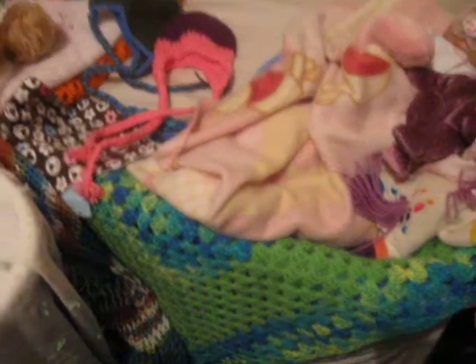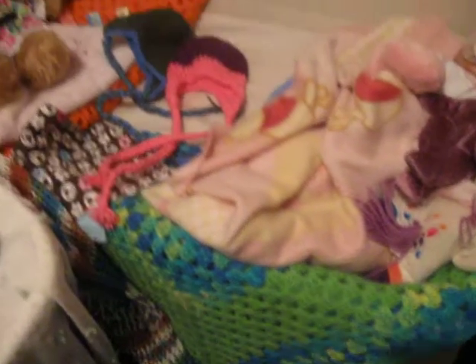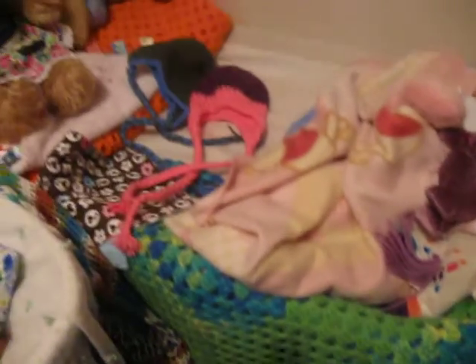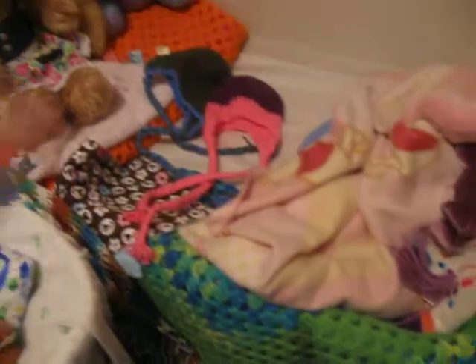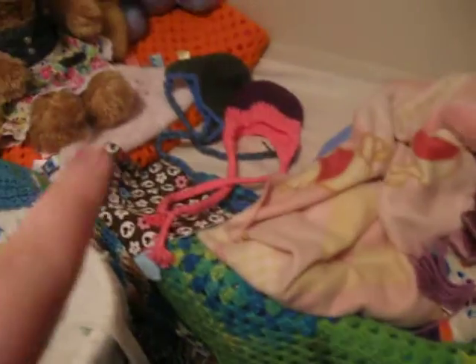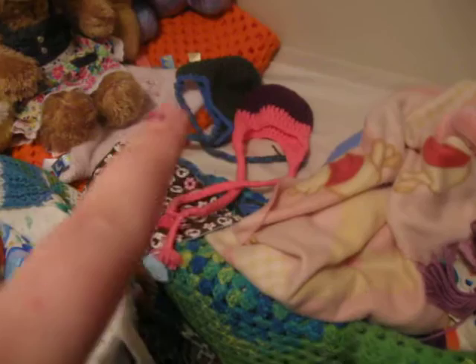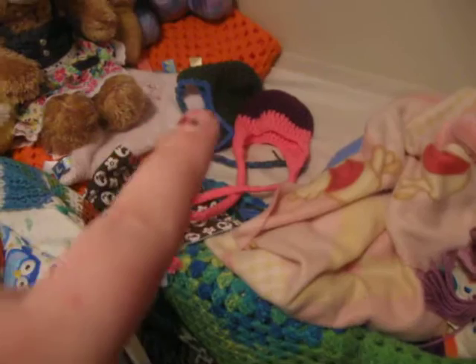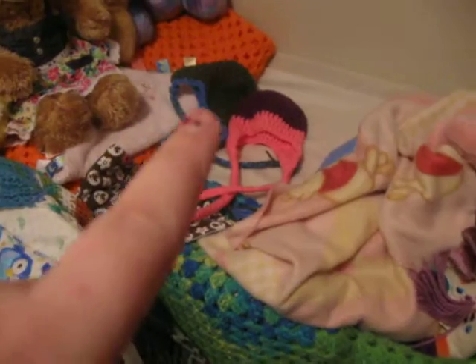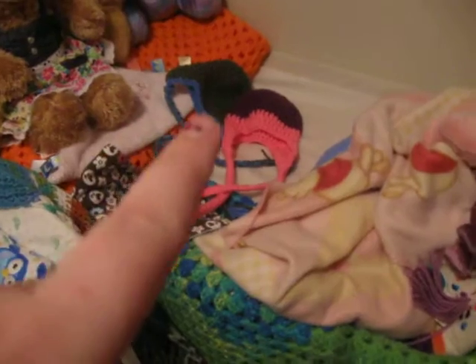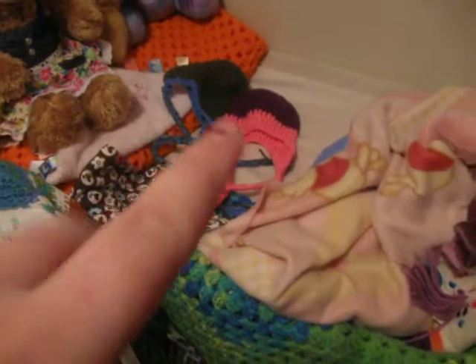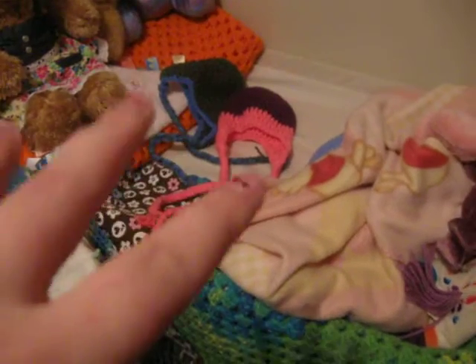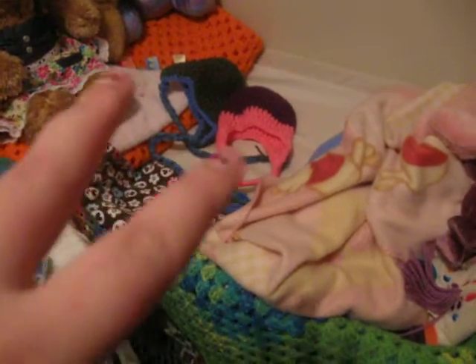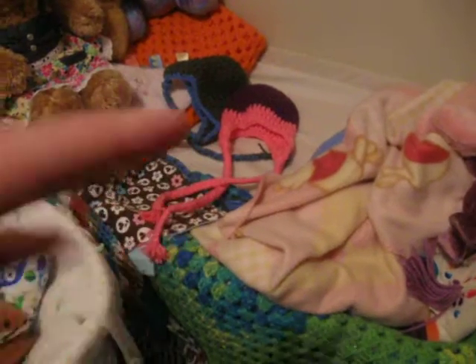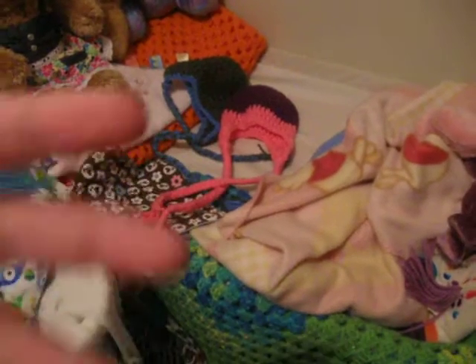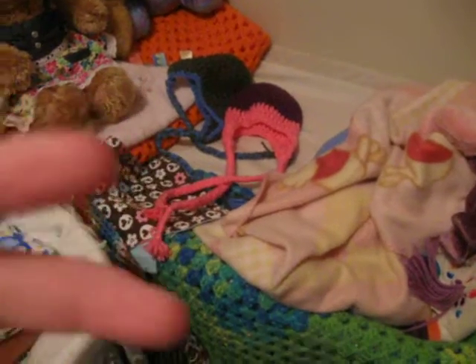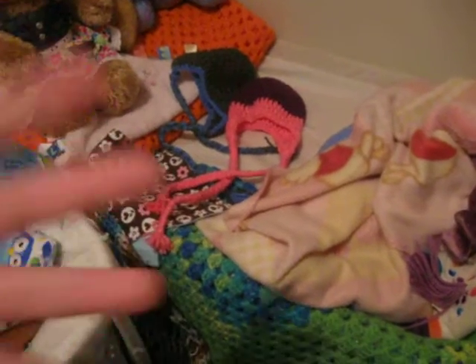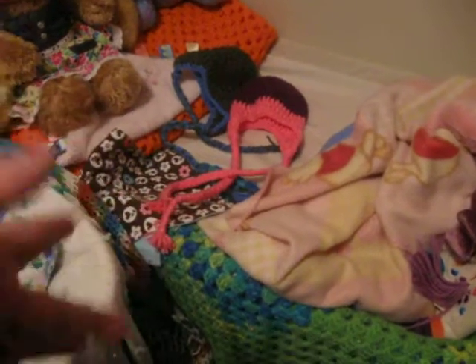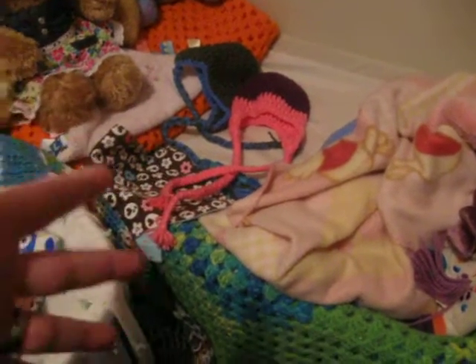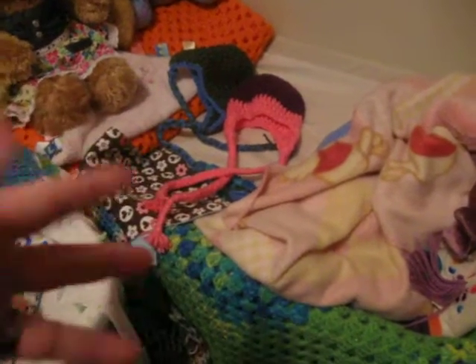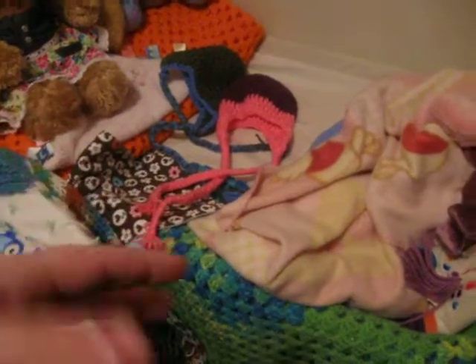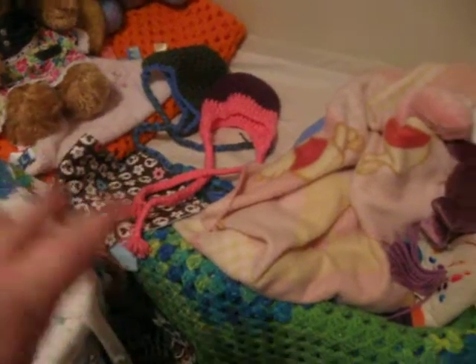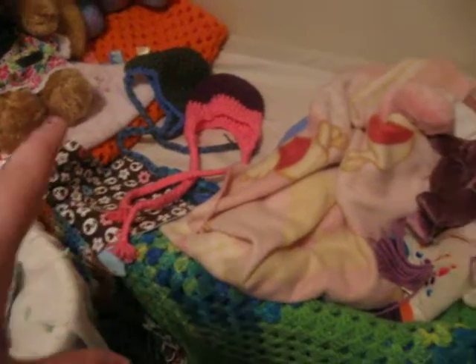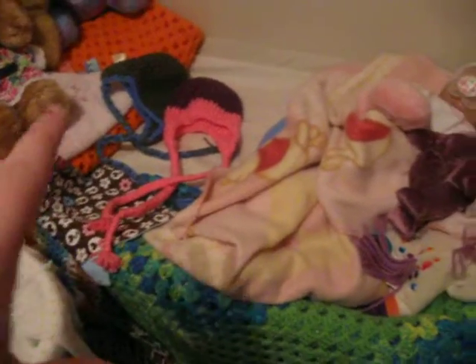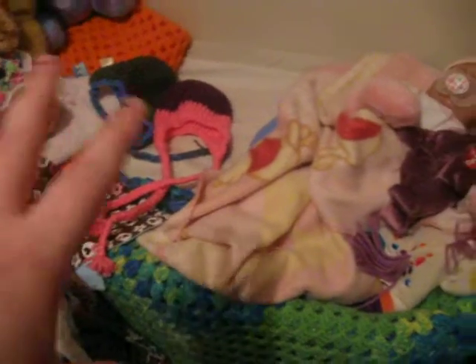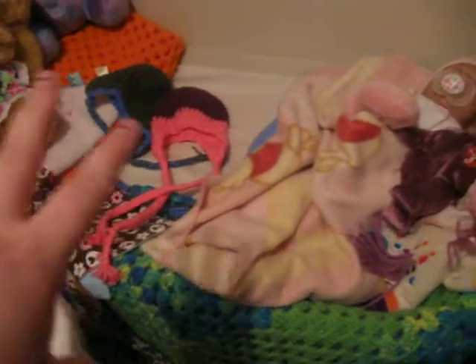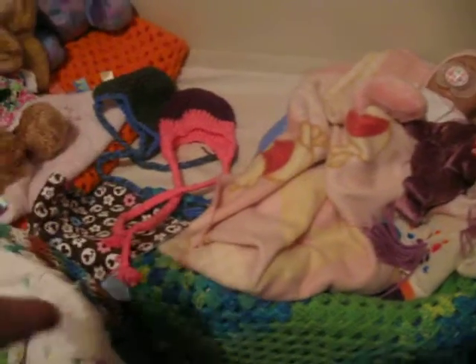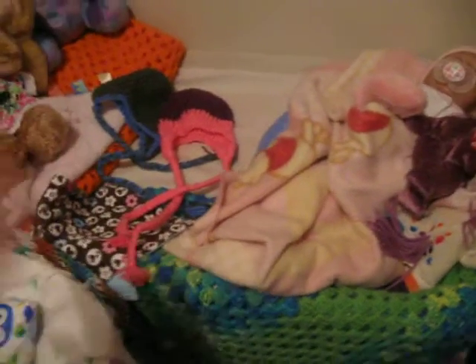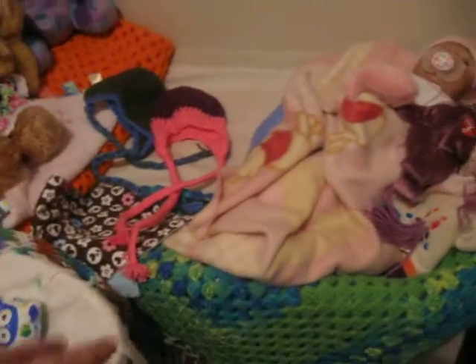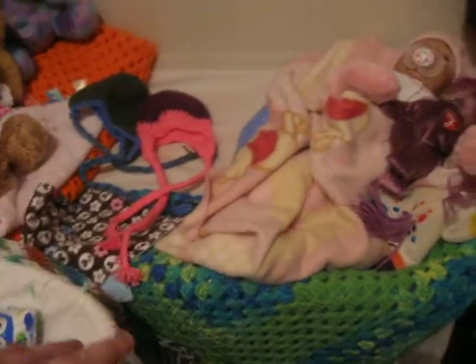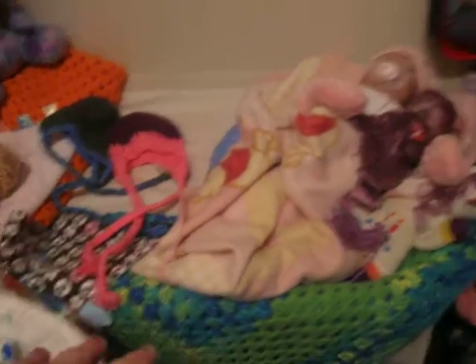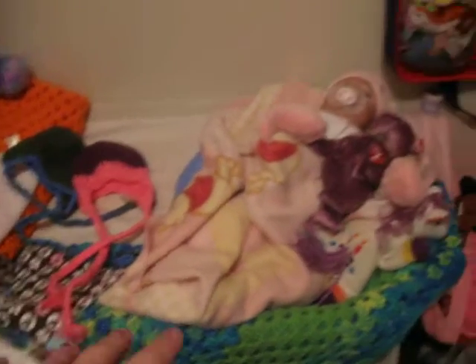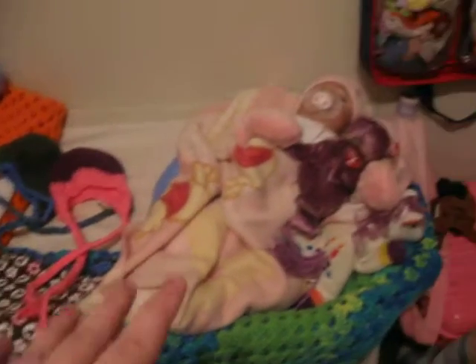Oh, and the hats are still right there. I need to work on them today — it won't take me that long.